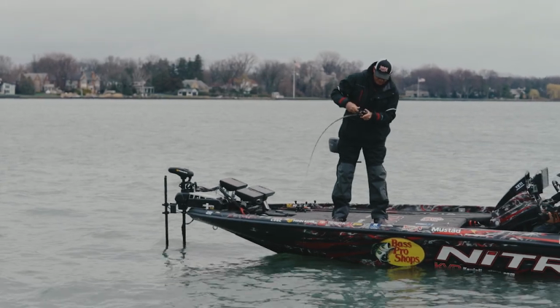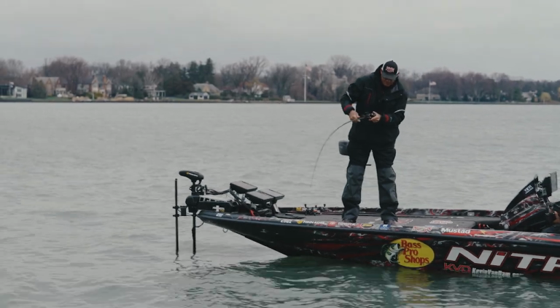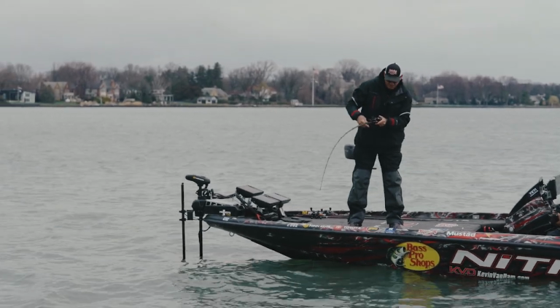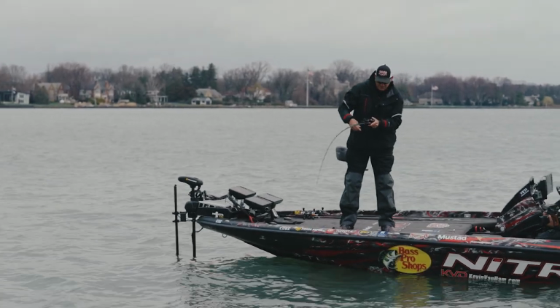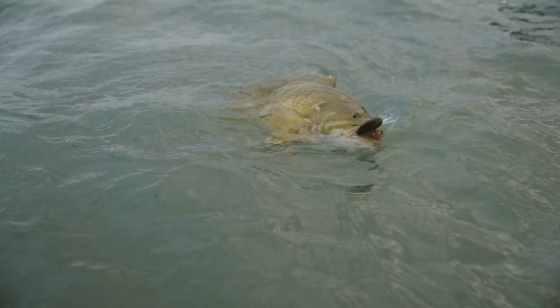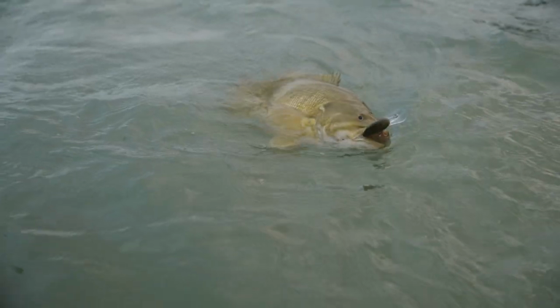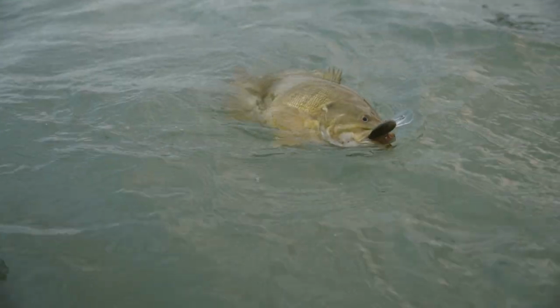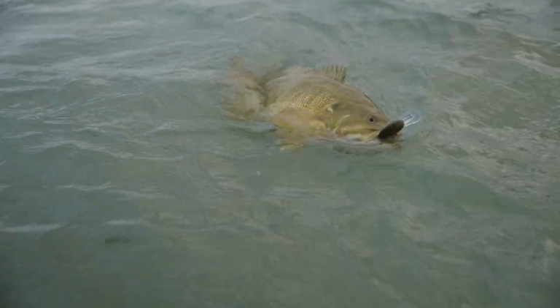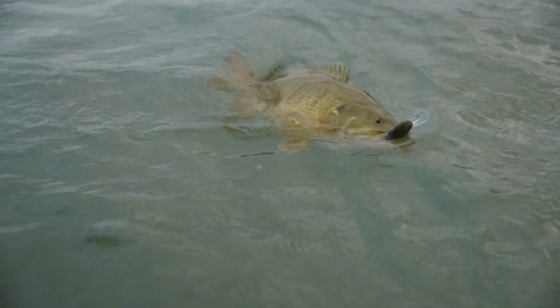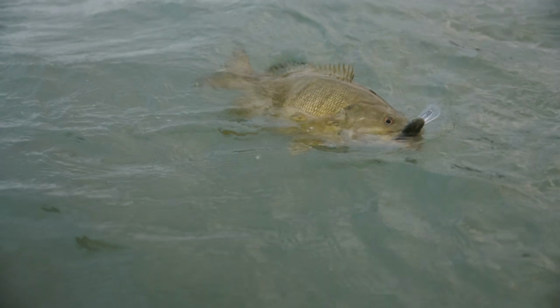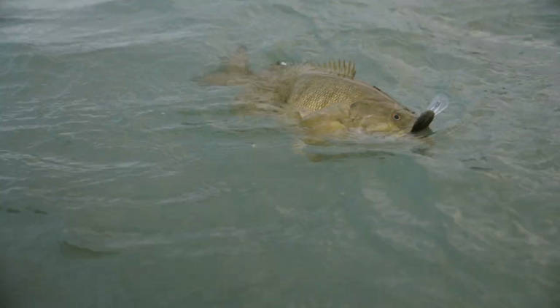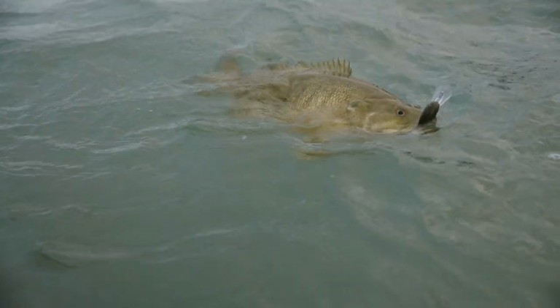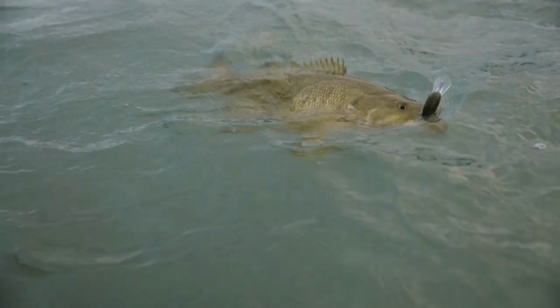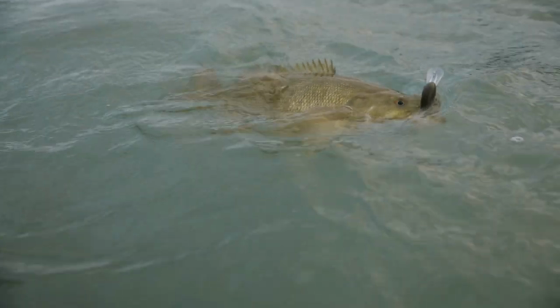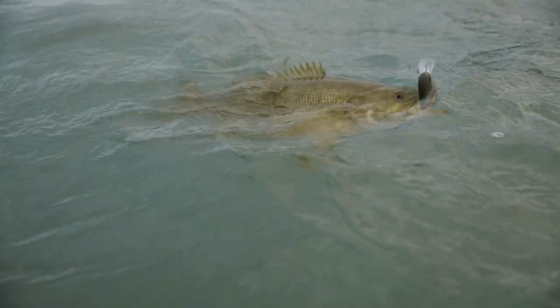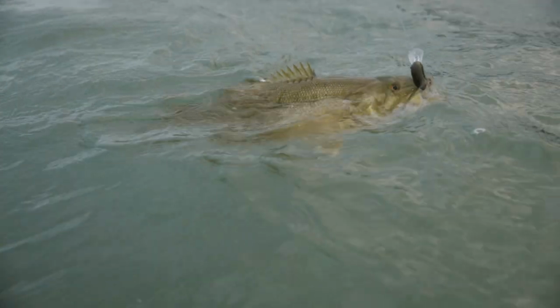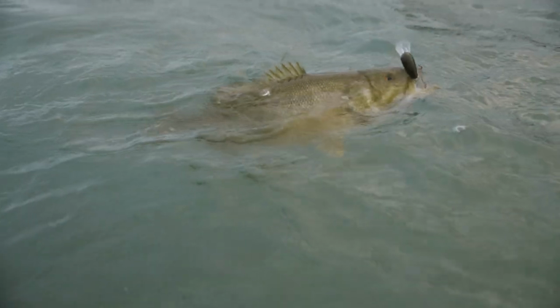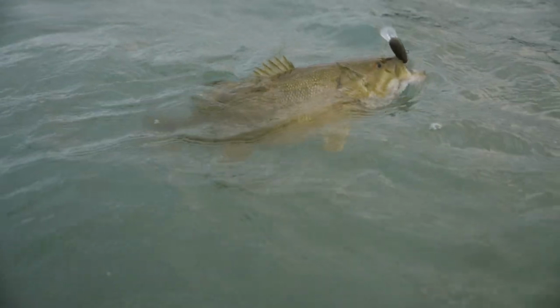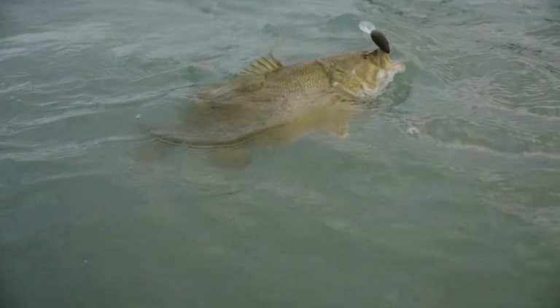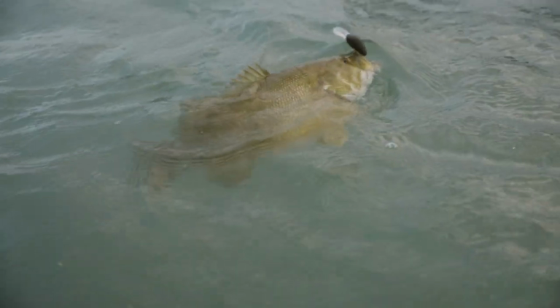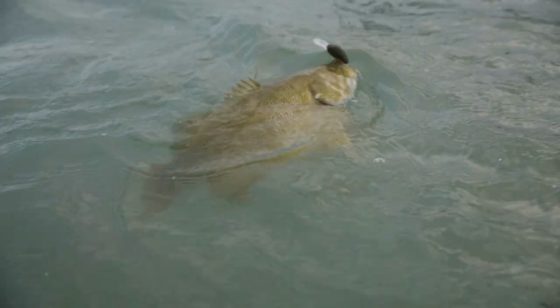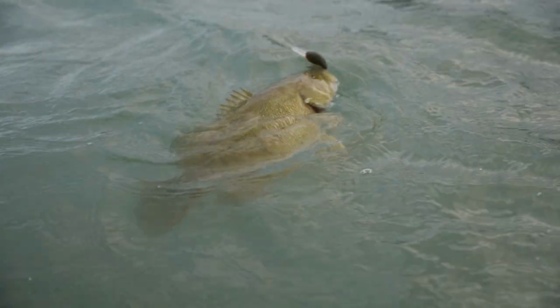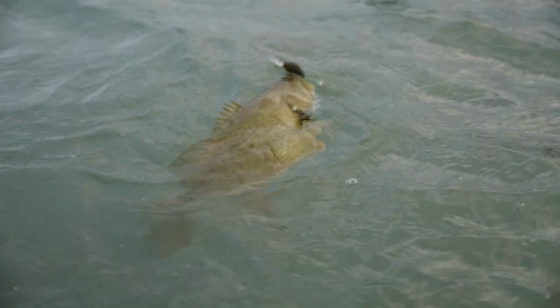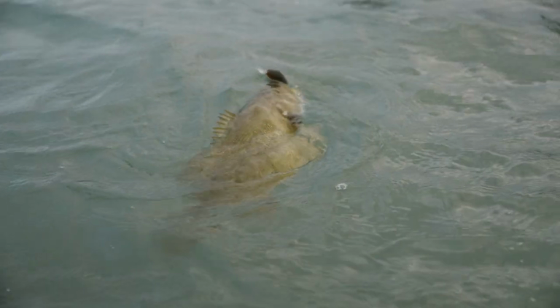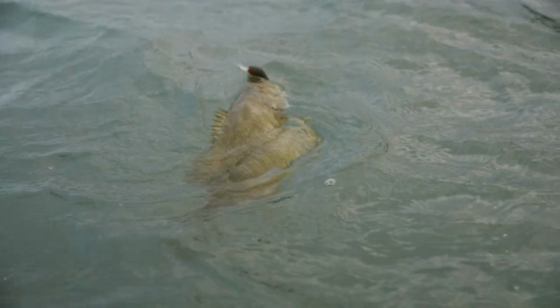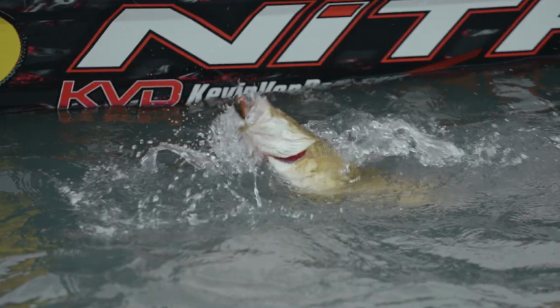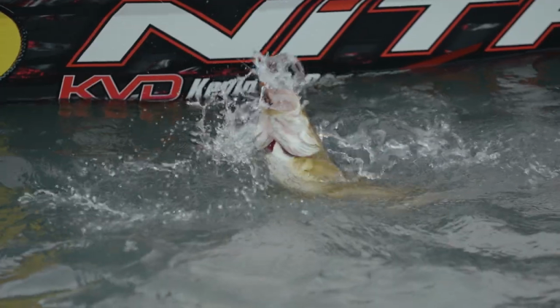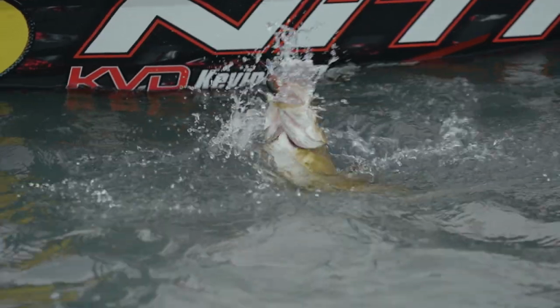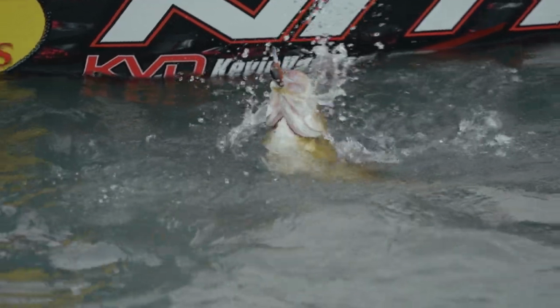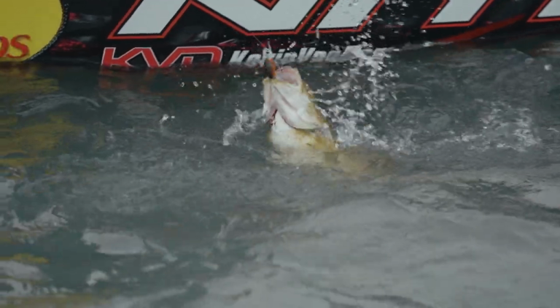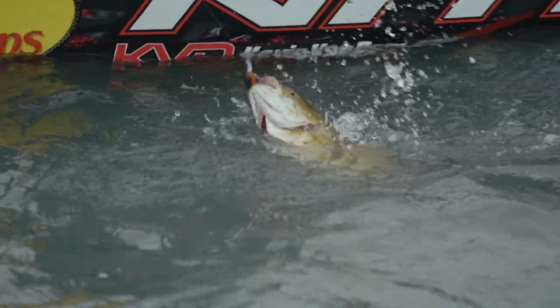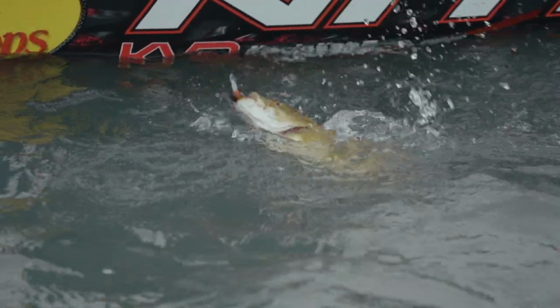Most importantly, smallmouth — they're just different. That's a great big one right there. That's what you're looking for.